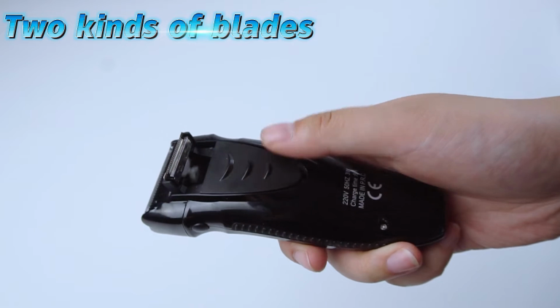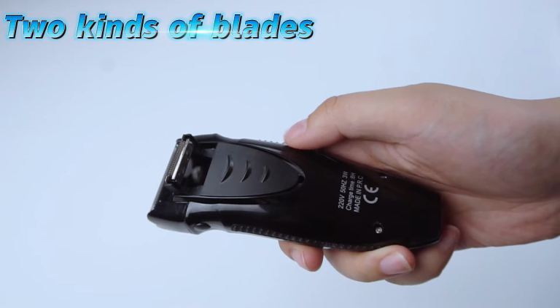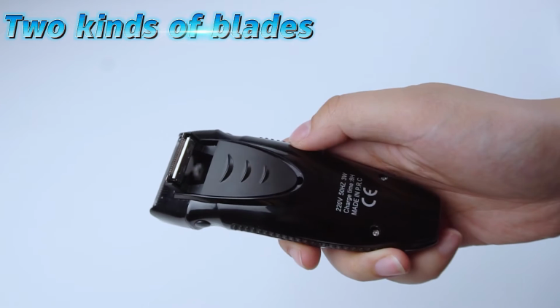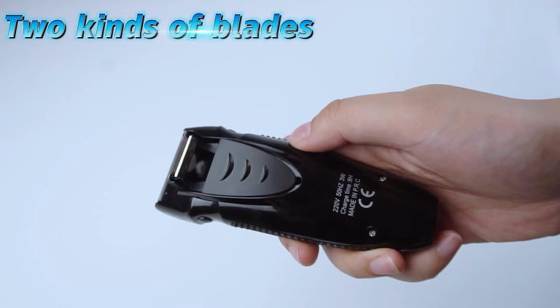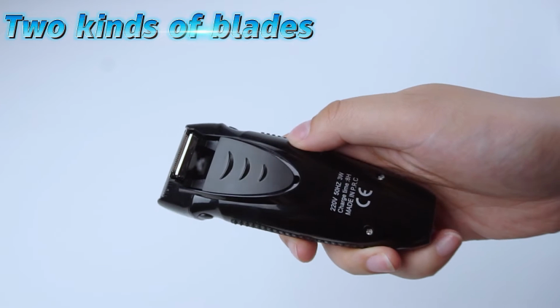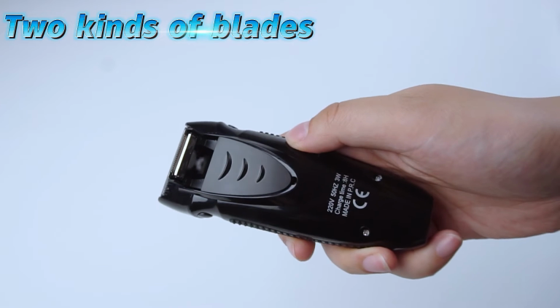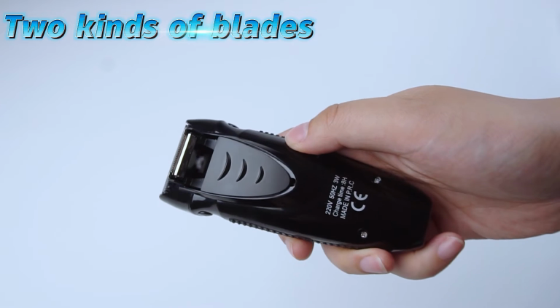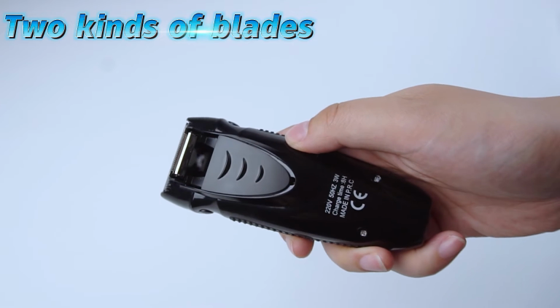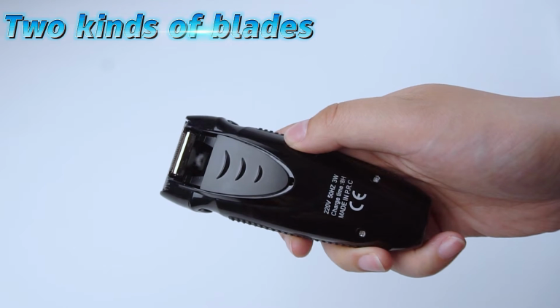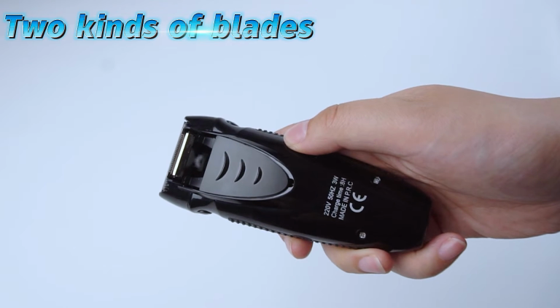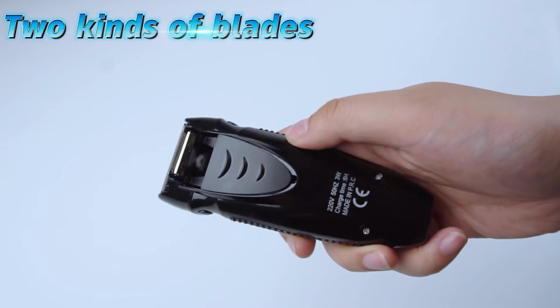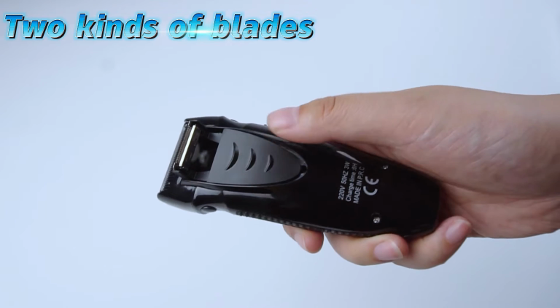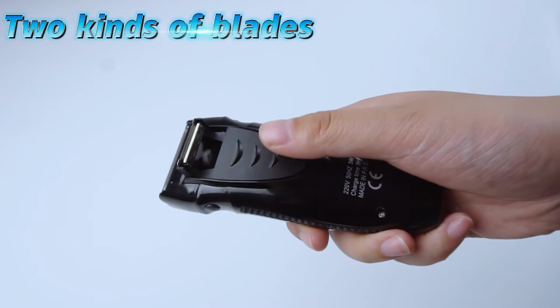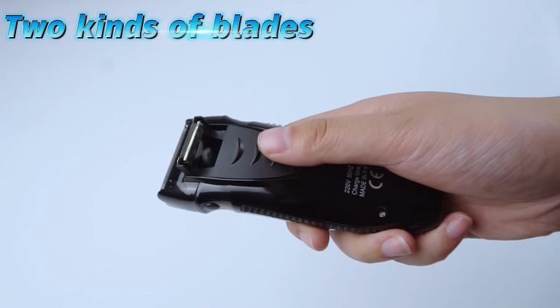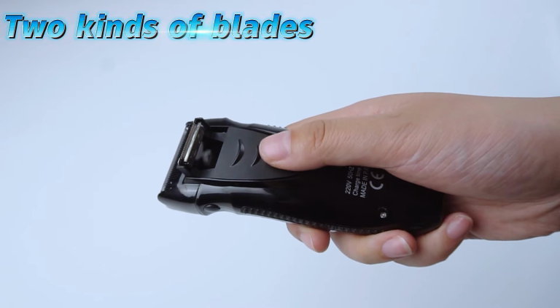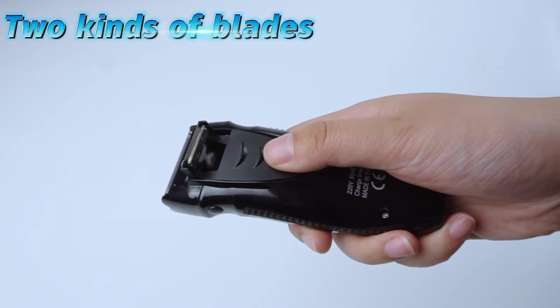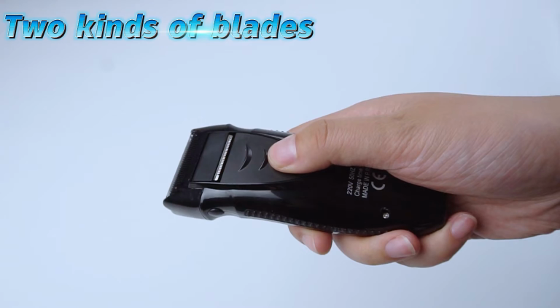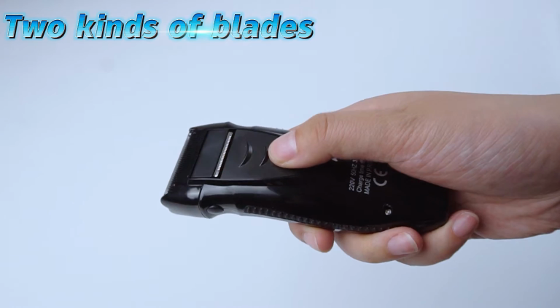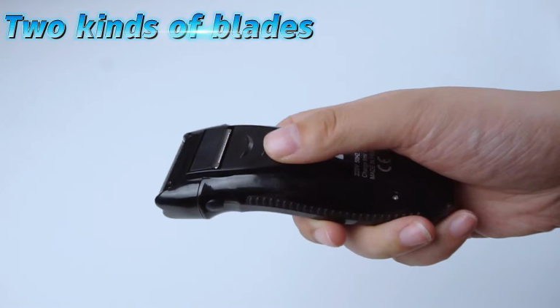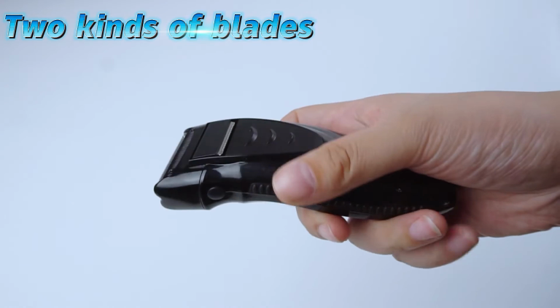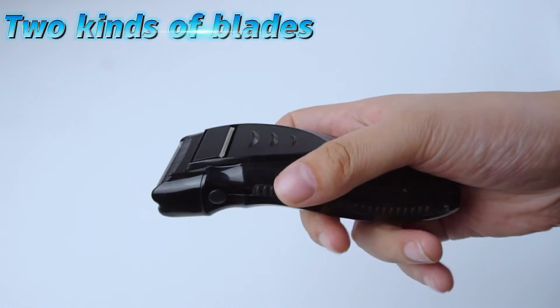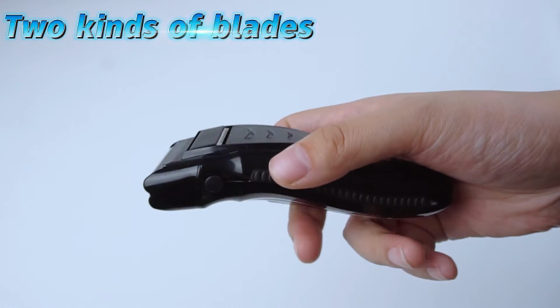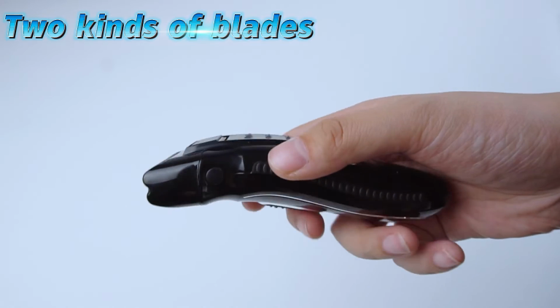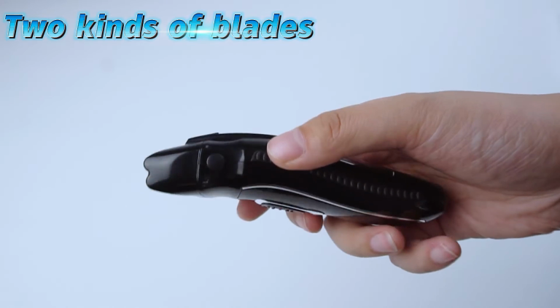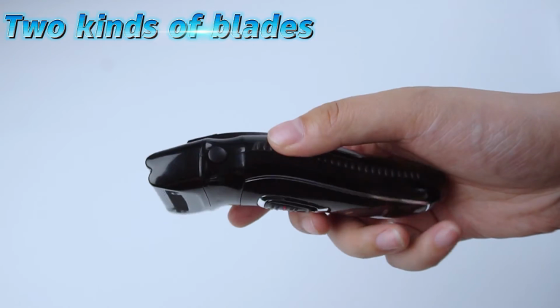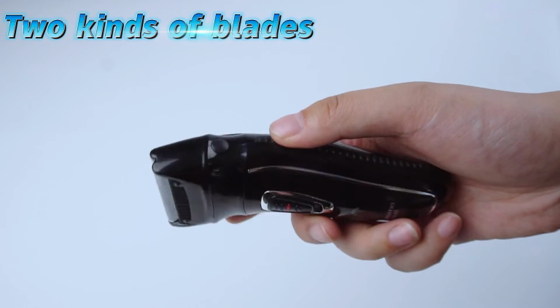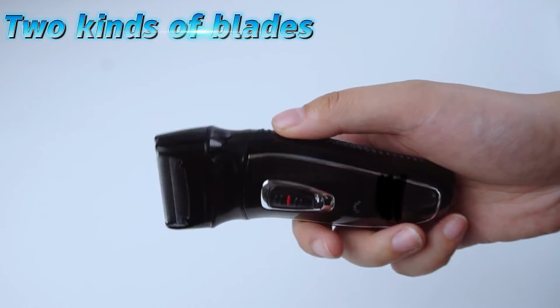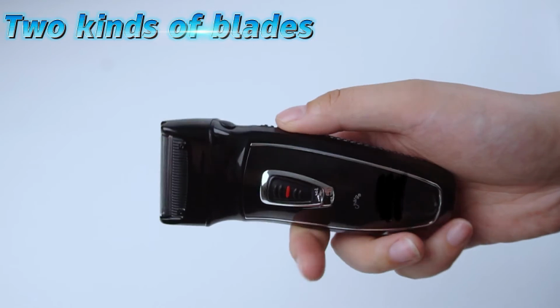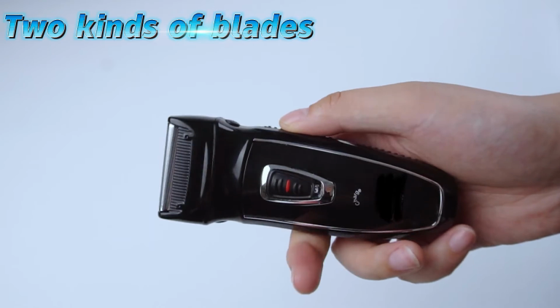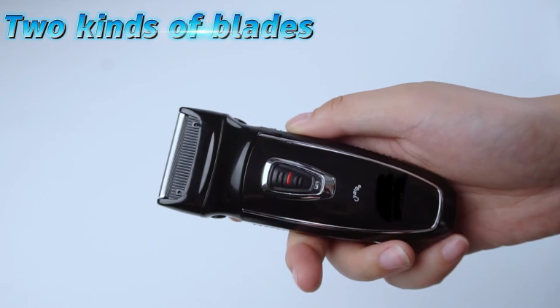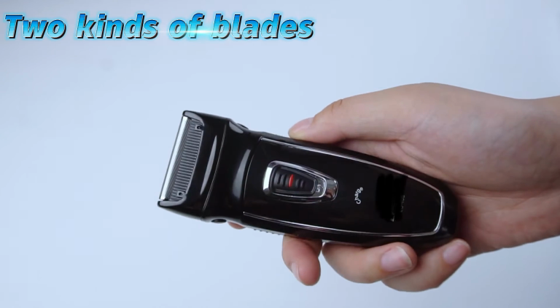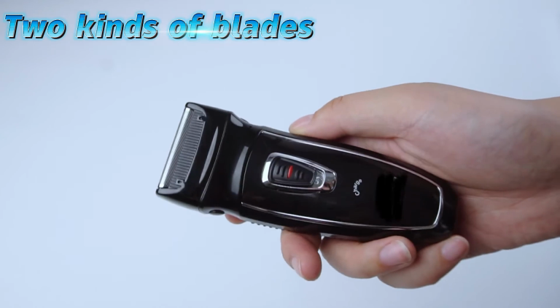Sharp blades and powerful motor can help you trim your face, neck, and chin with ease and comfort.